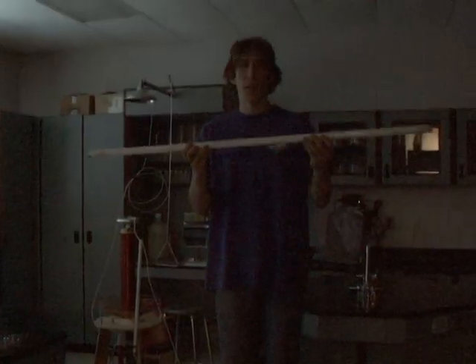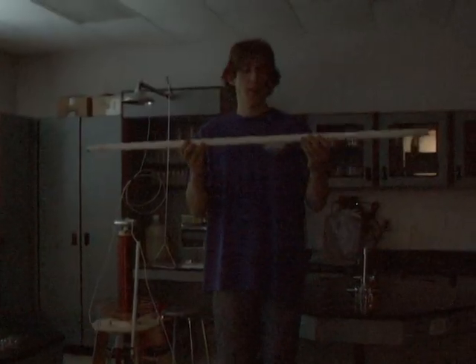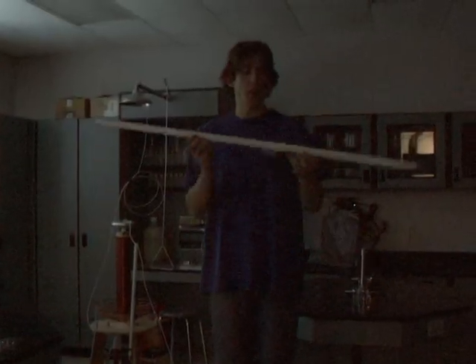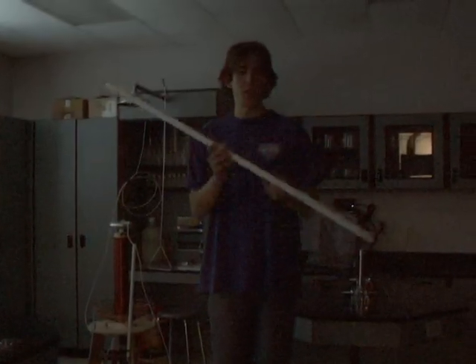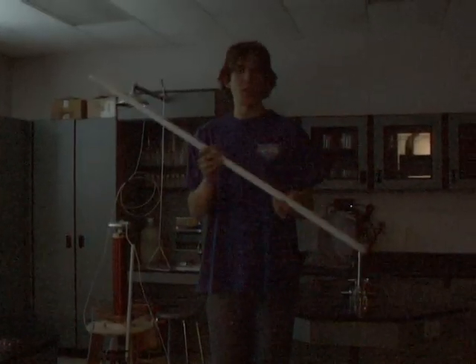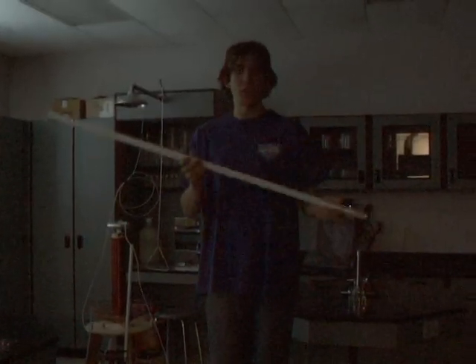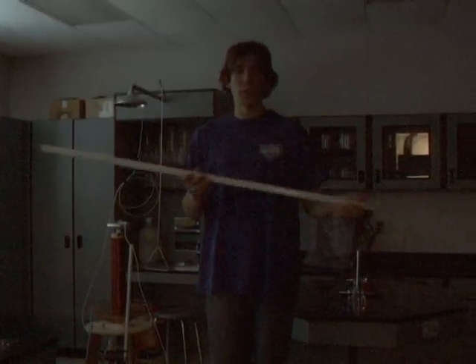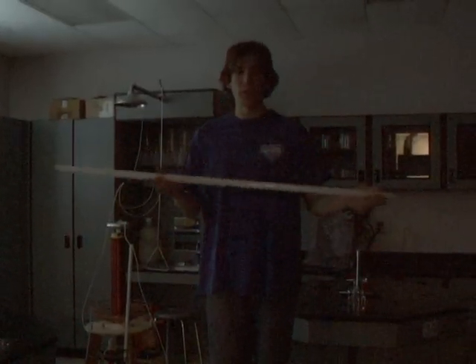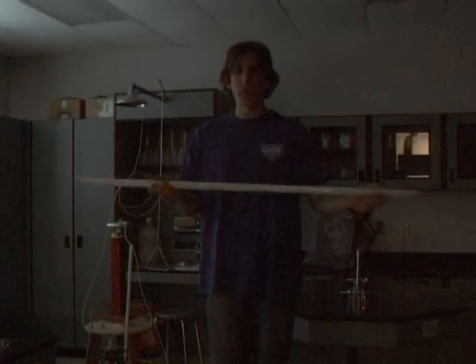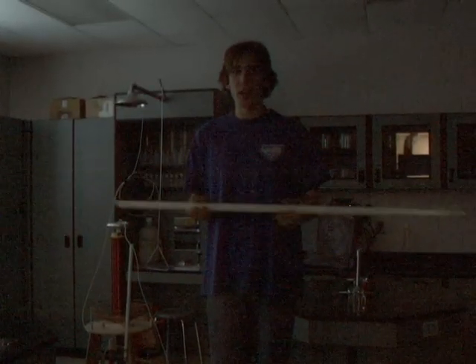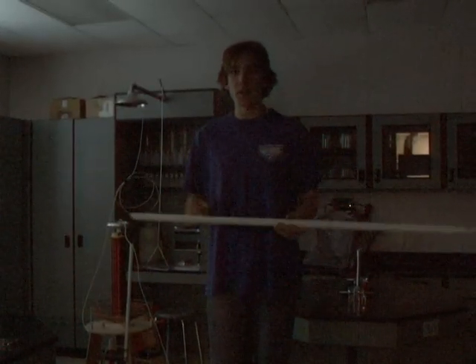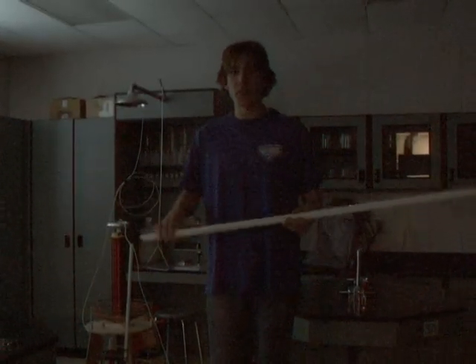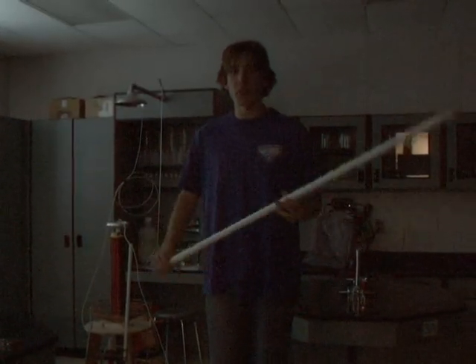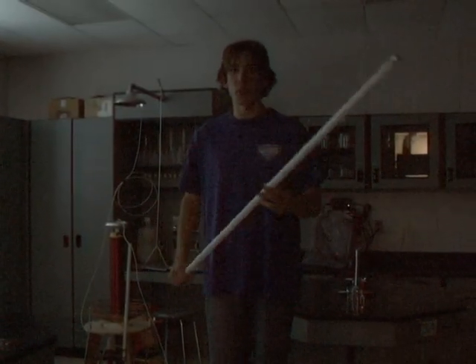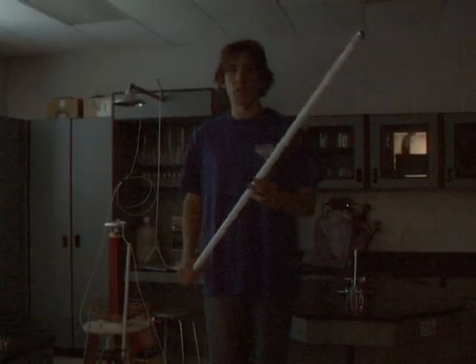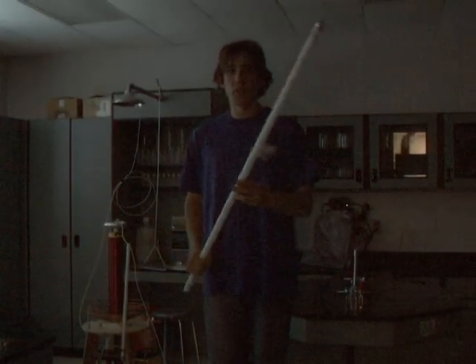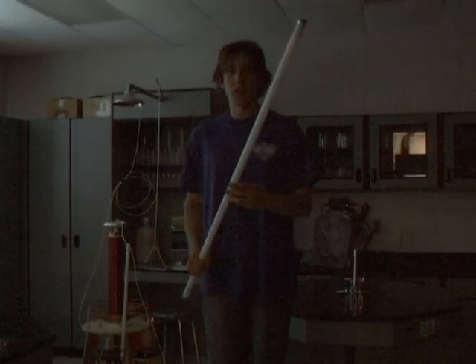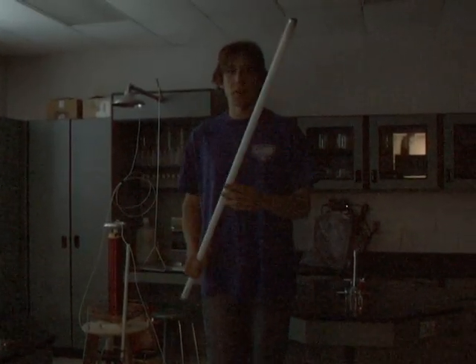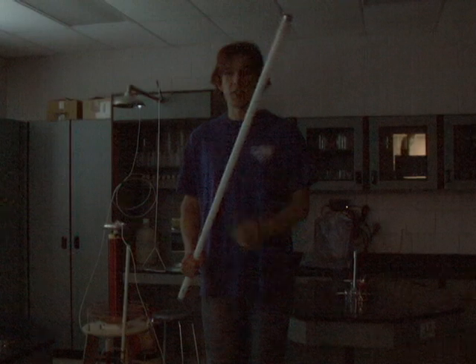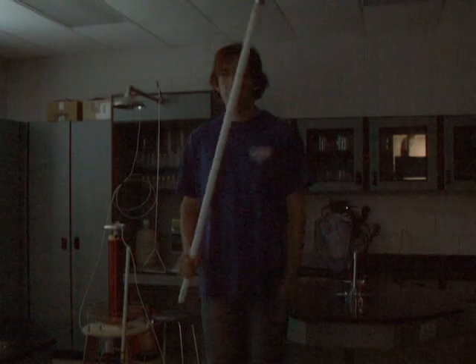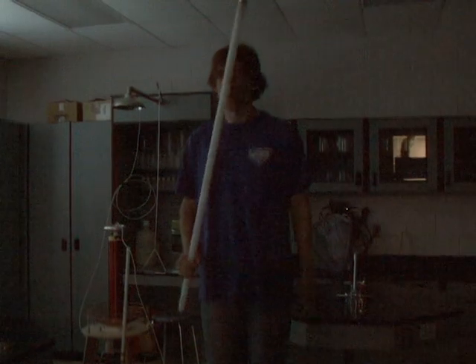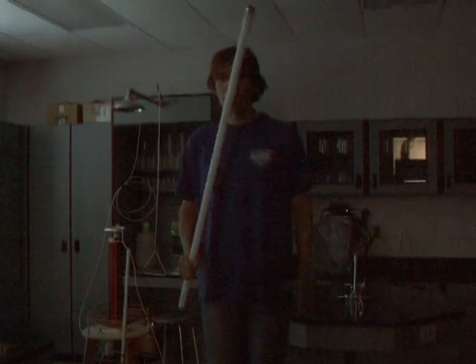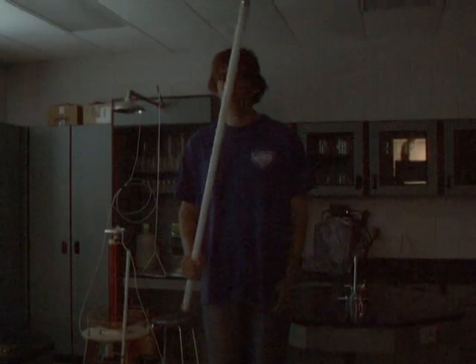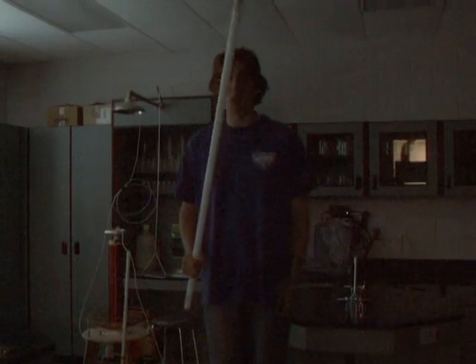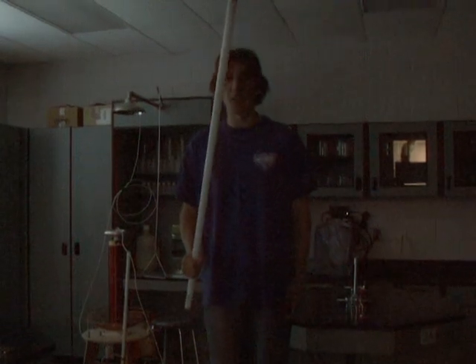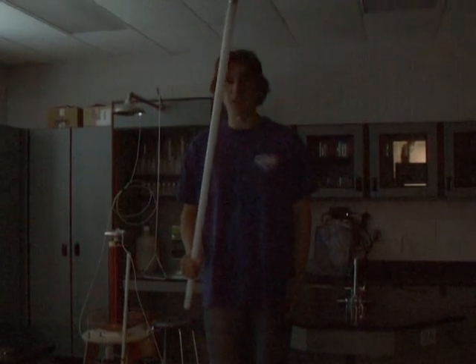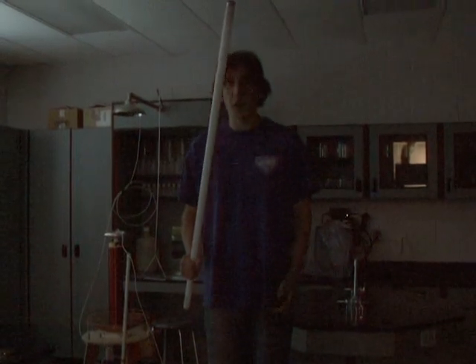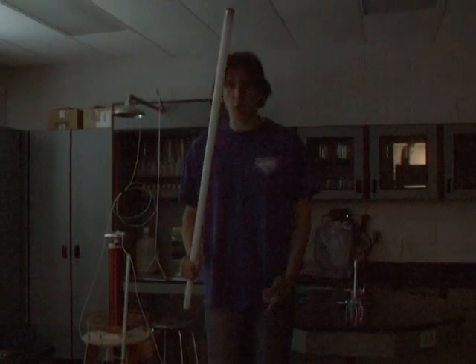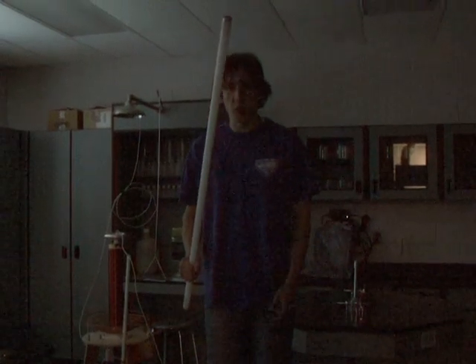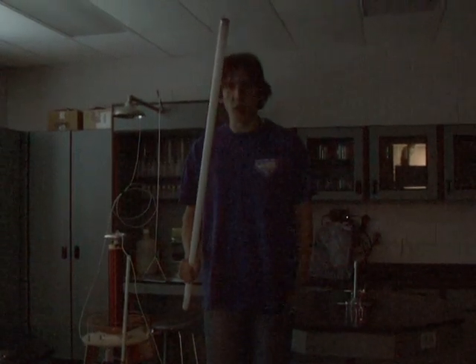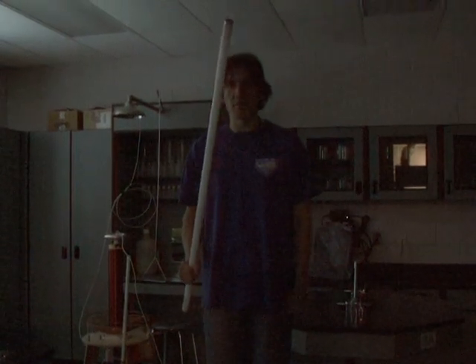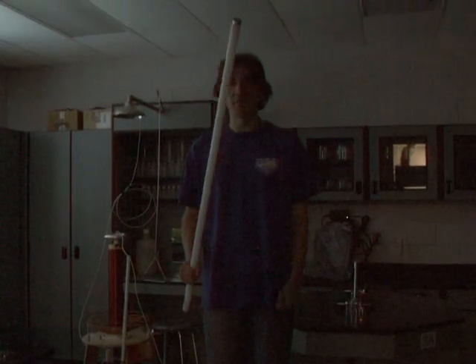Now I've got a fluorescent tube. We'll see how the Tesla coil makes this work while I'm holding it, standing on the metal plate.